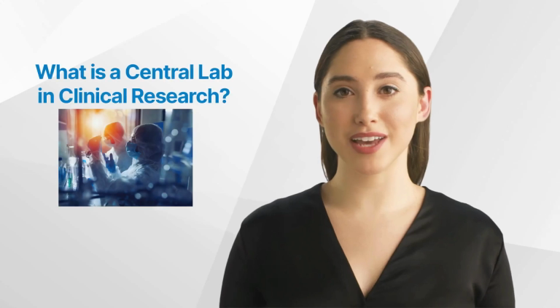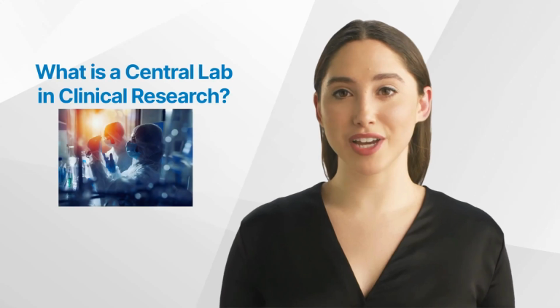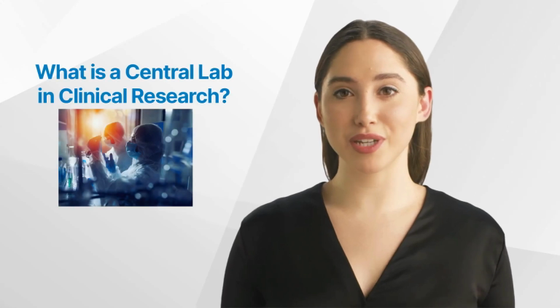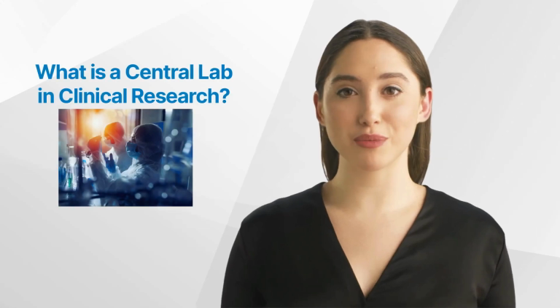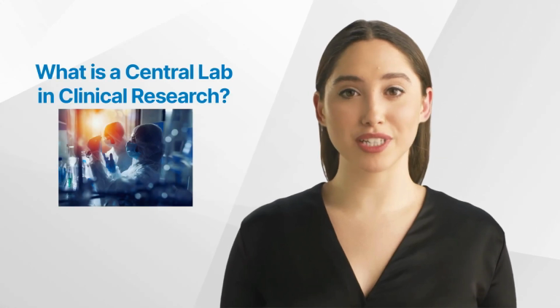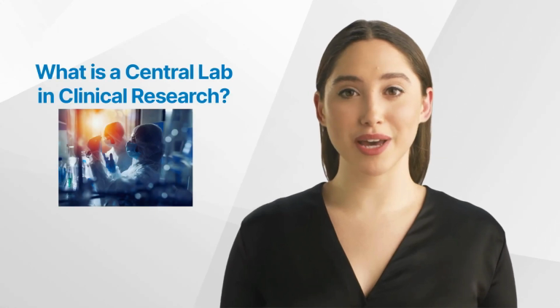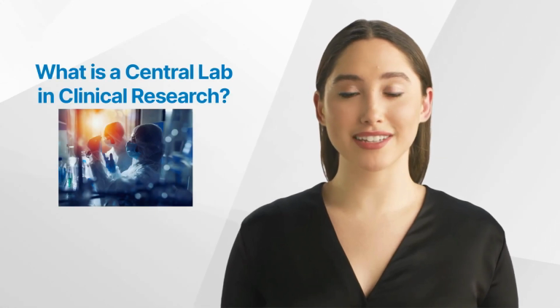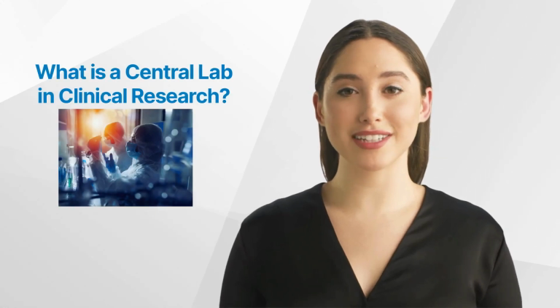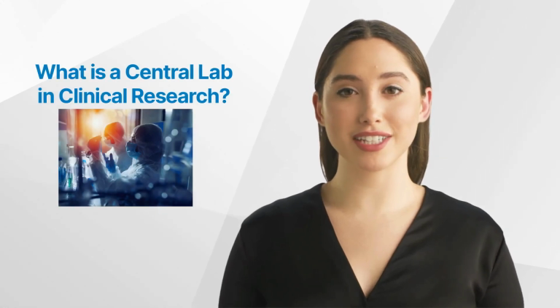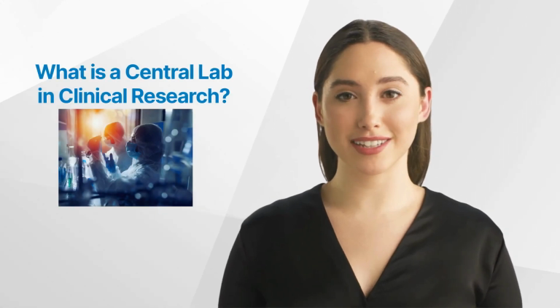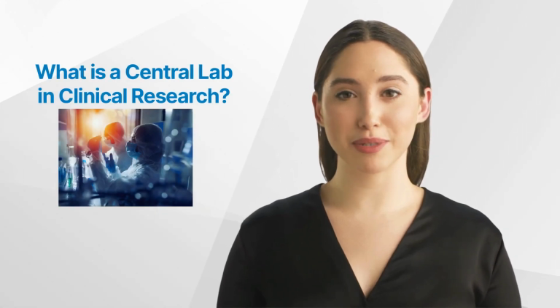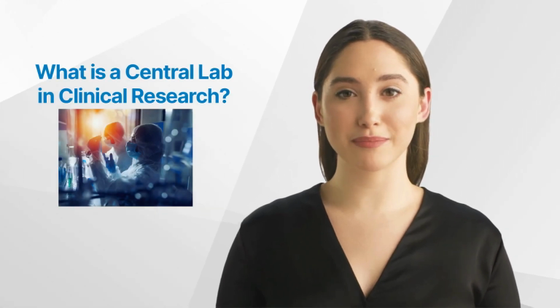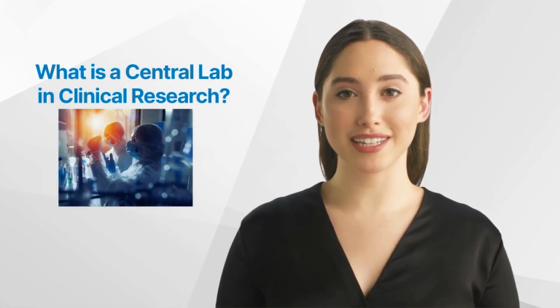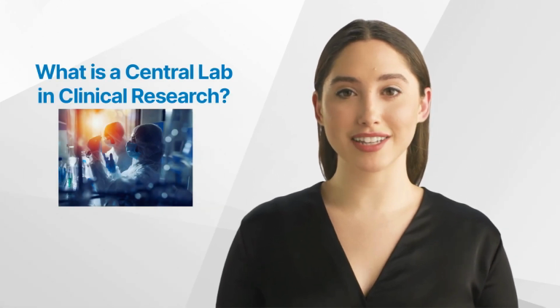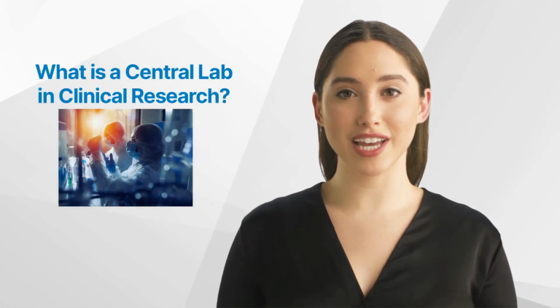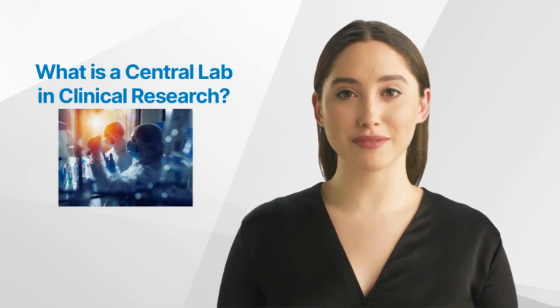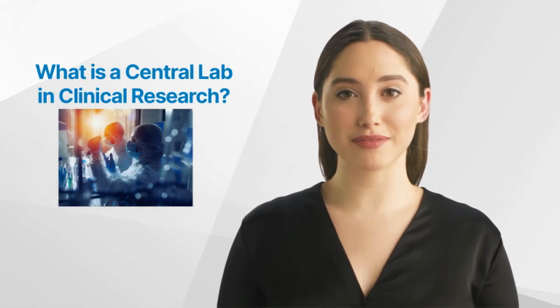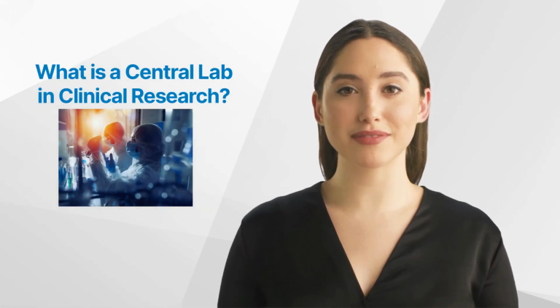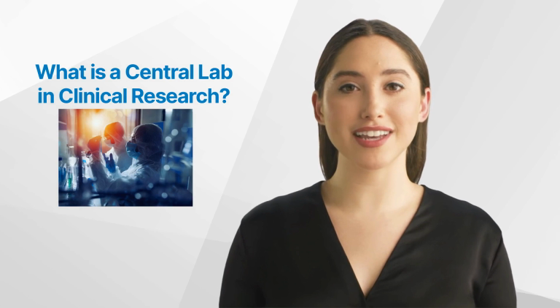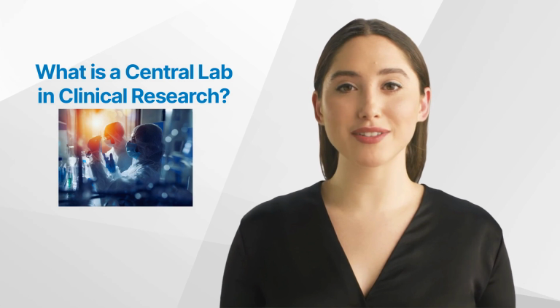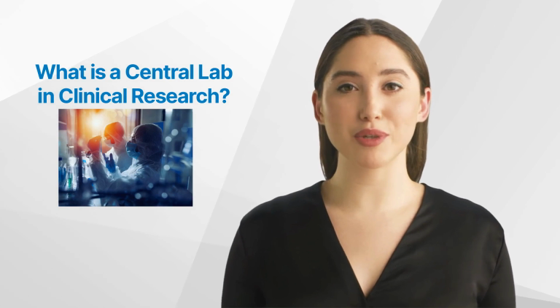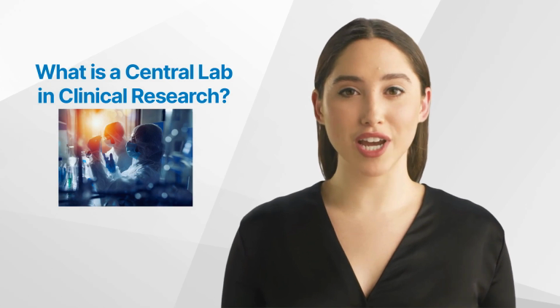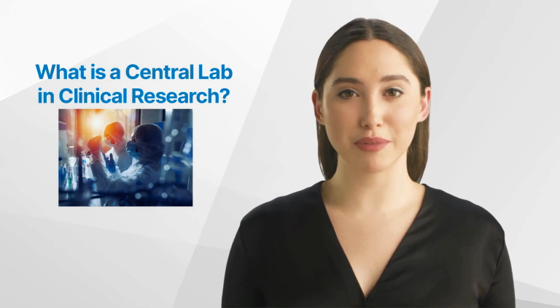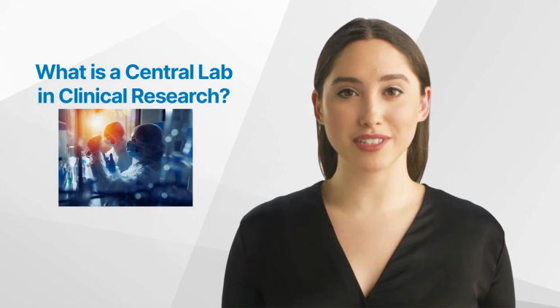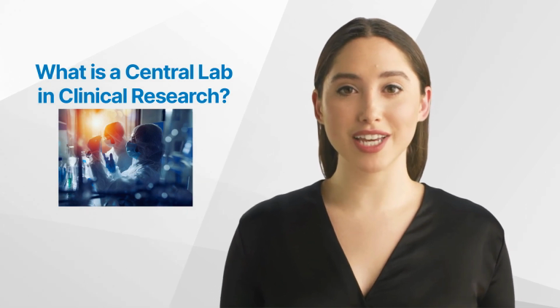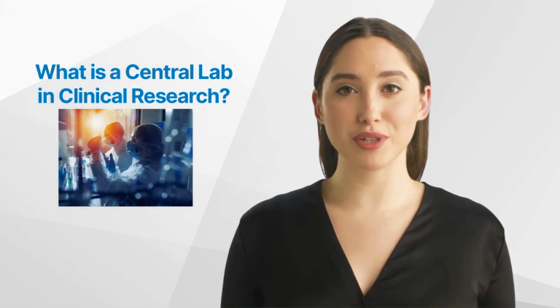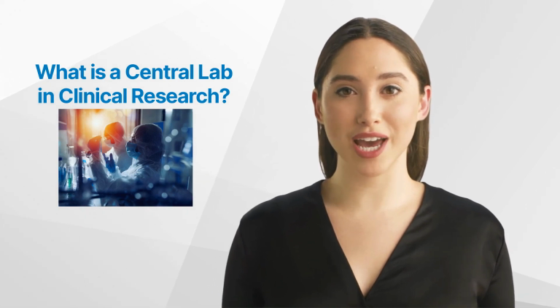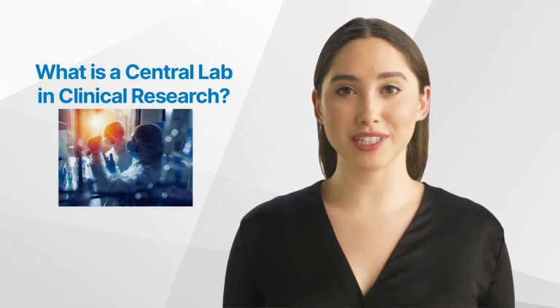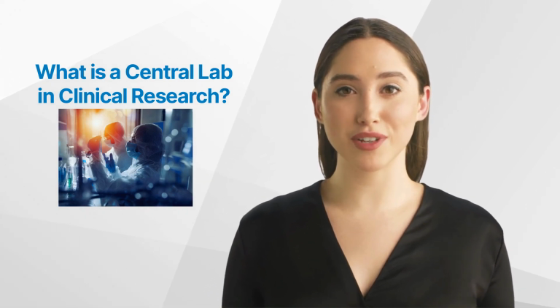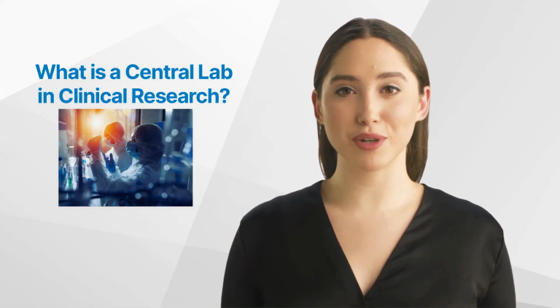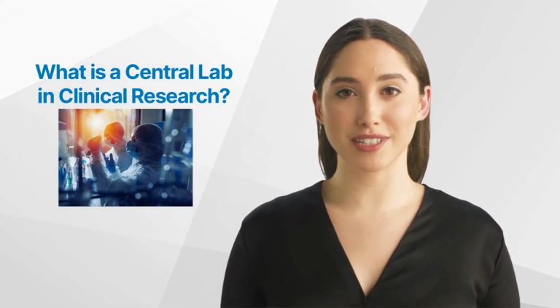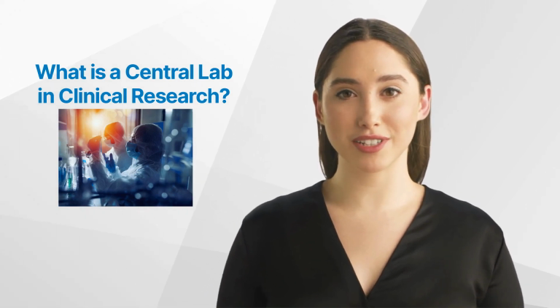Hello and welcome back to the GCP Mindset Channel. Today we'll talk about the central lab in clinical research.